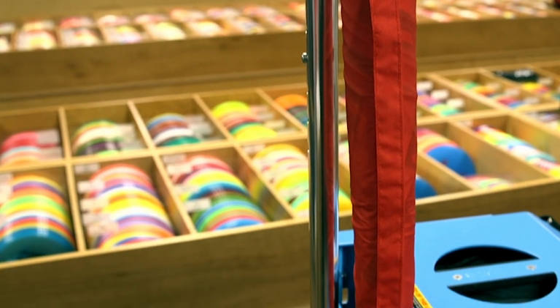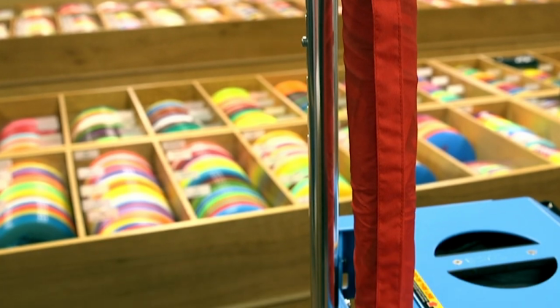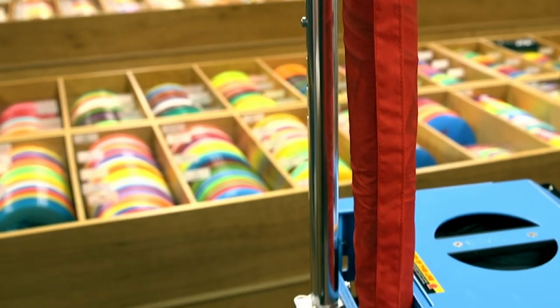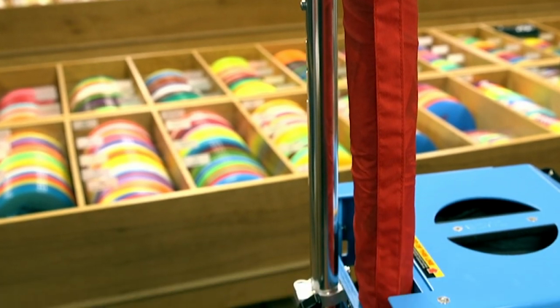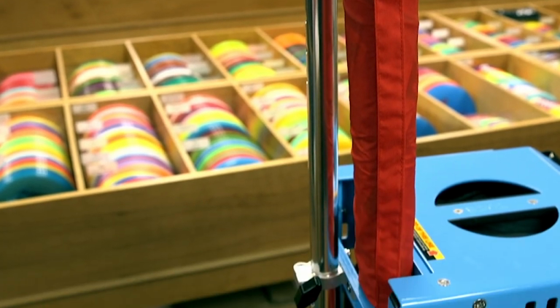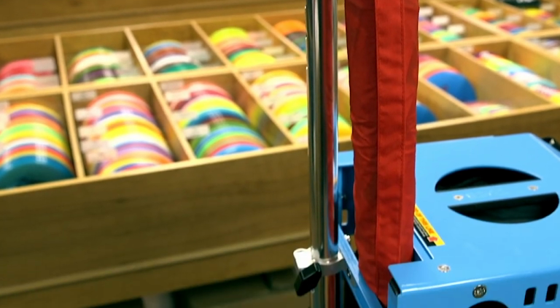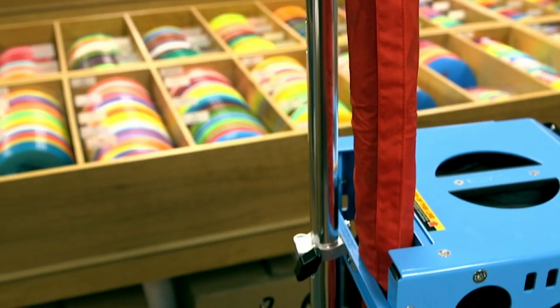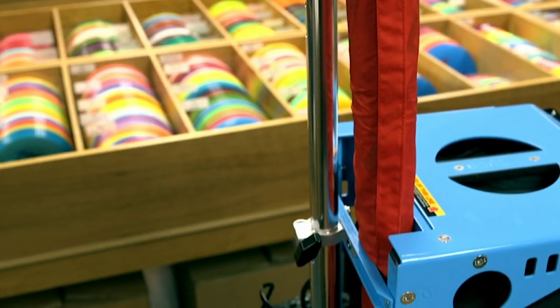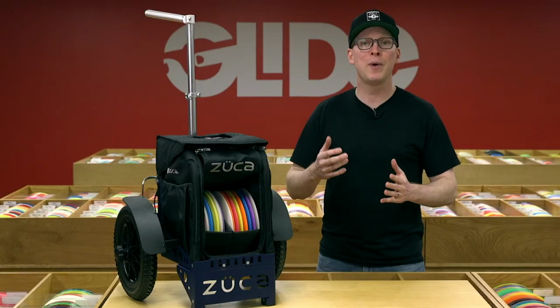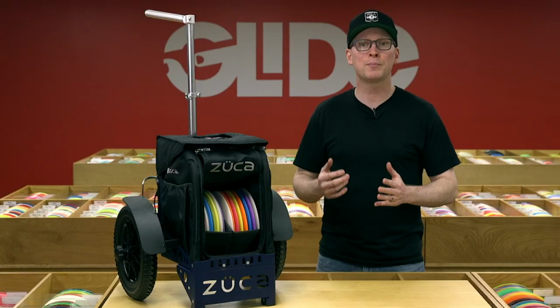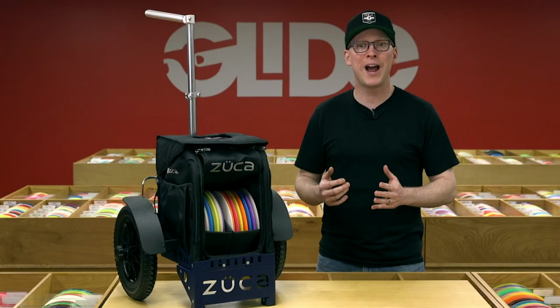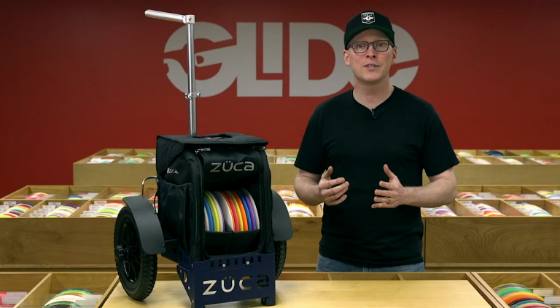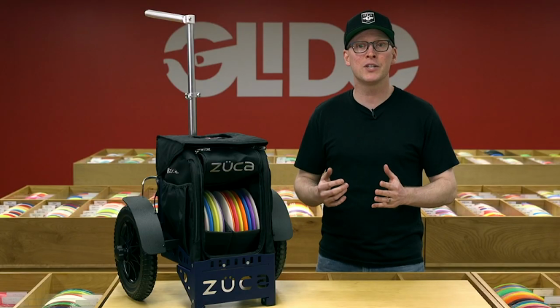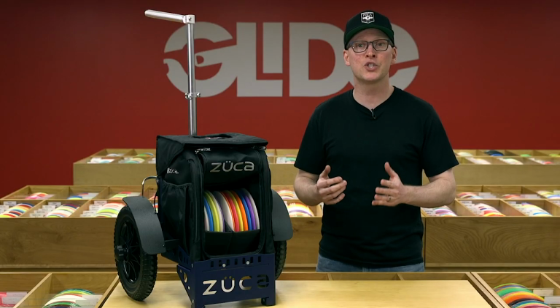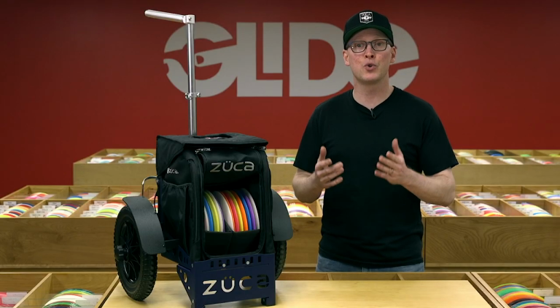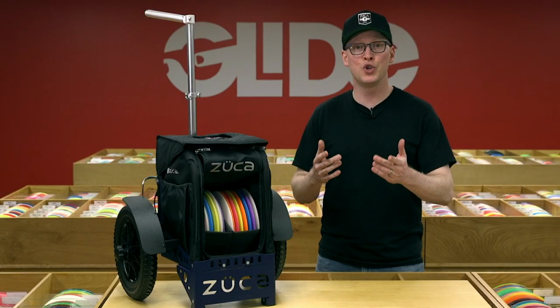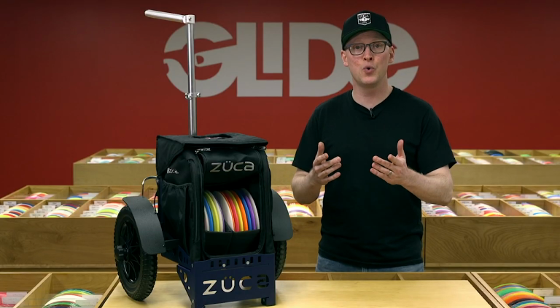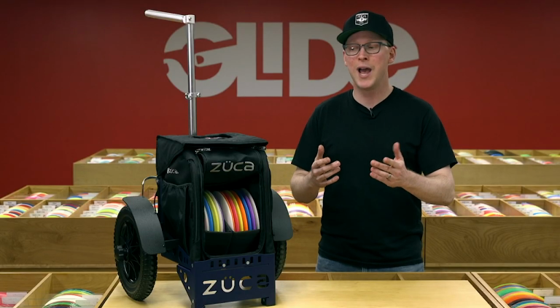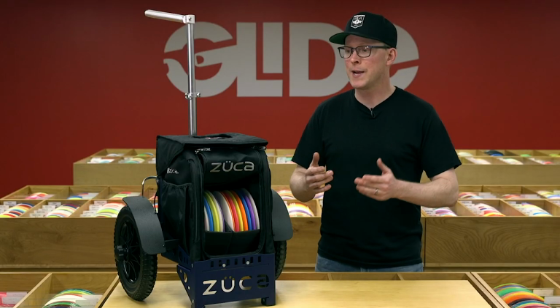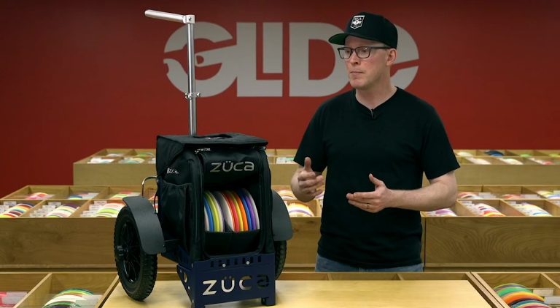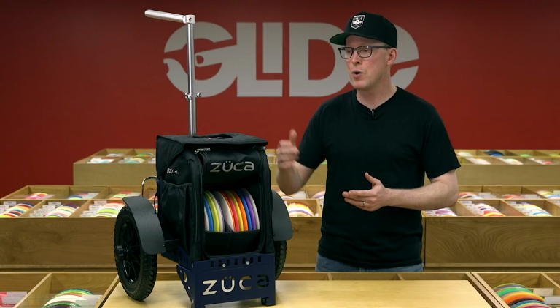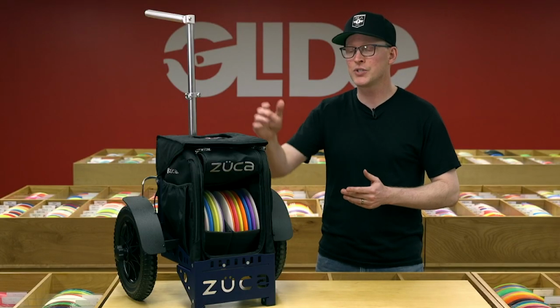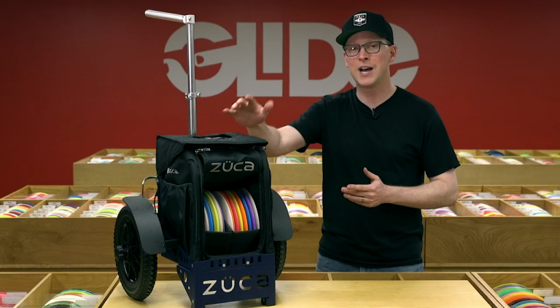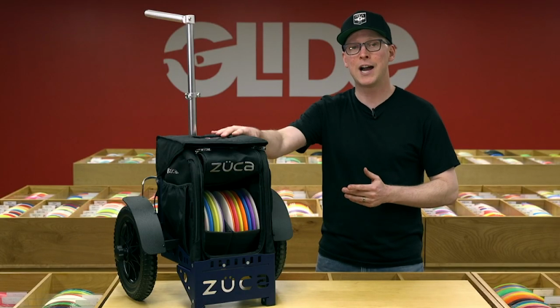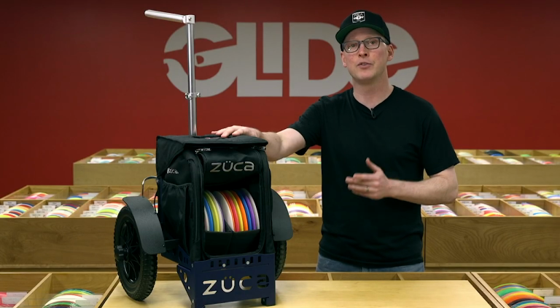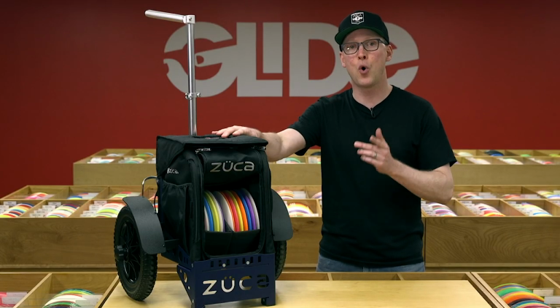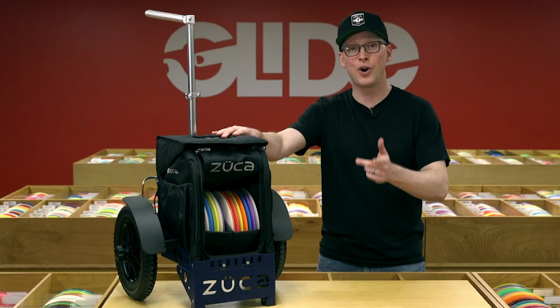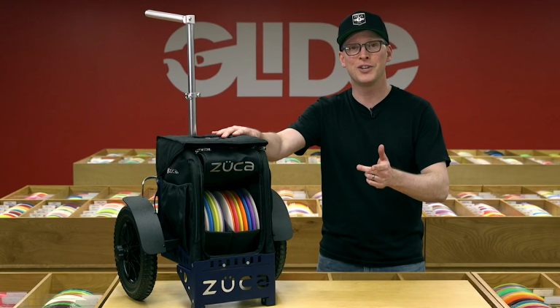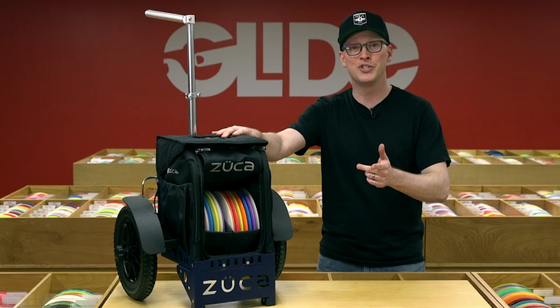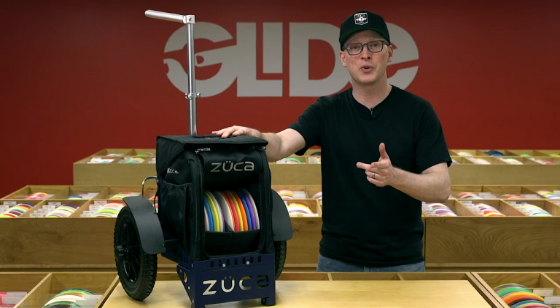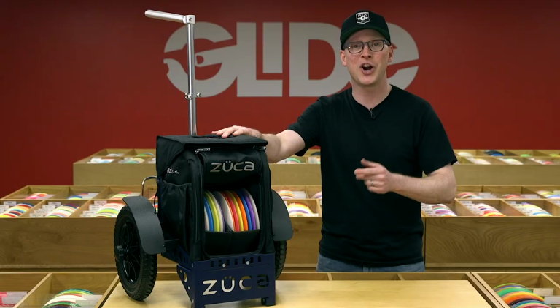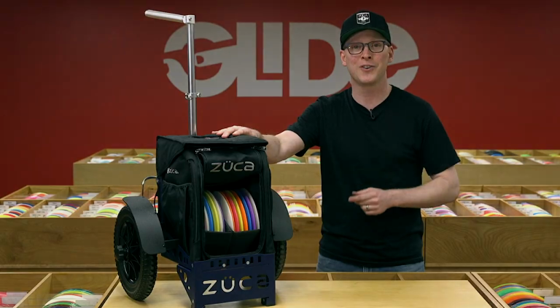And there you have it — a few best practices so you get the most out of your Zucca cart.